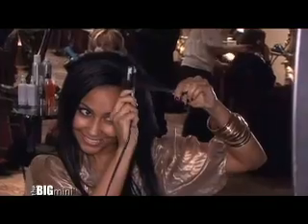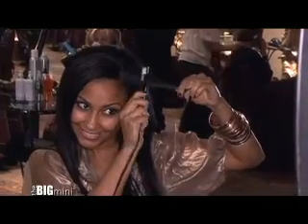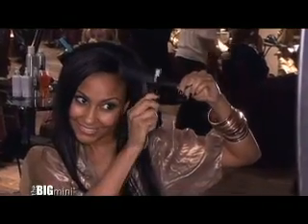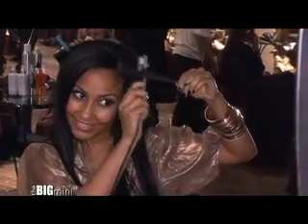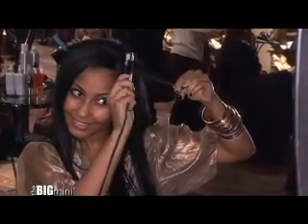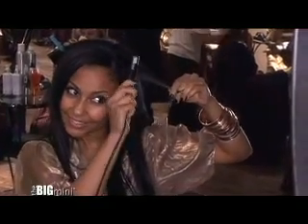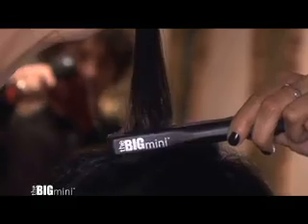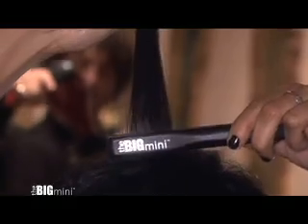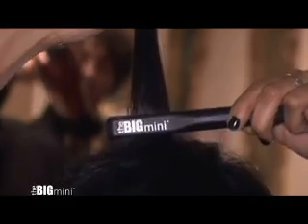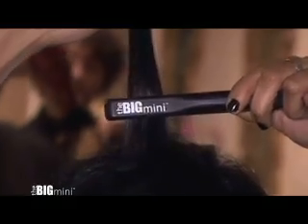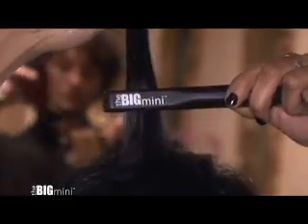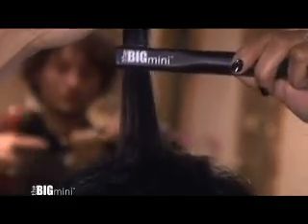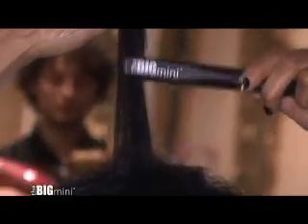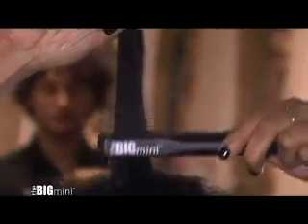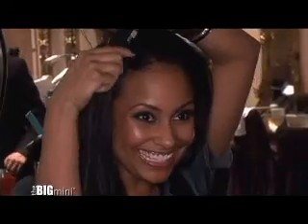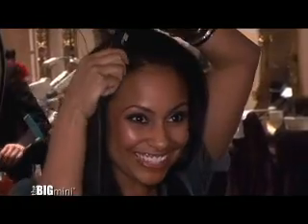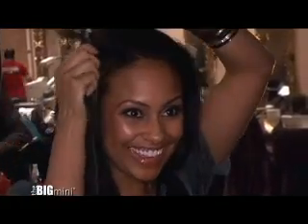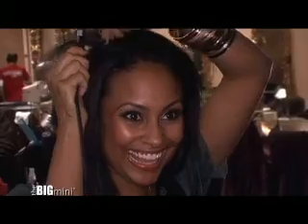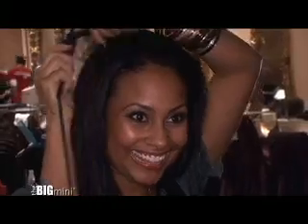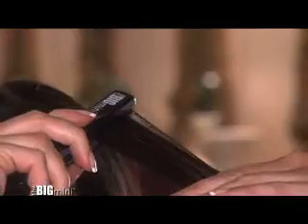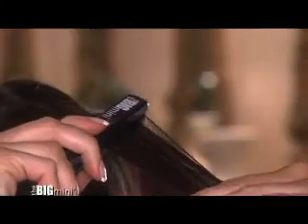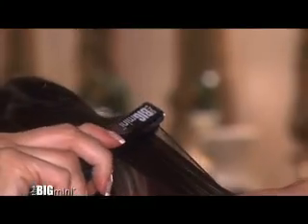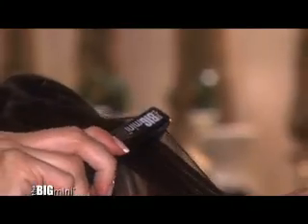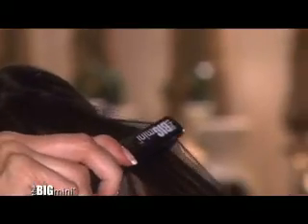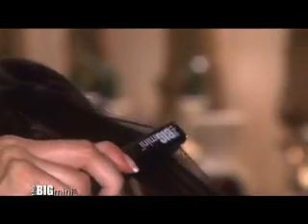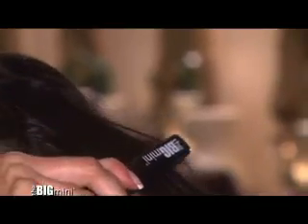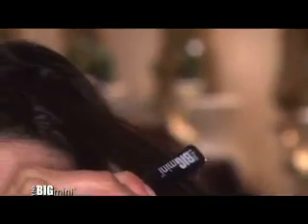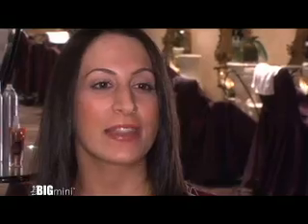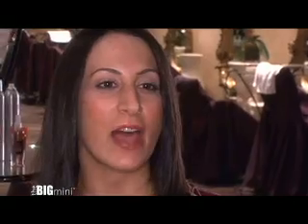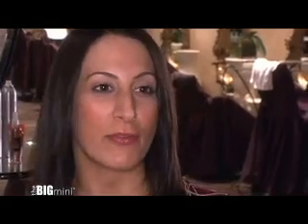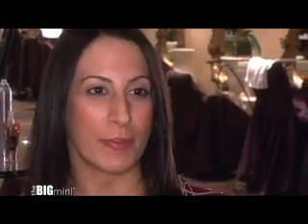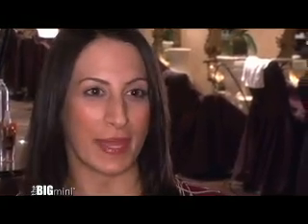I can take it everywhere I go. I even have one at the gym. I just love it. This is great. It works perfect for touch-ups. I love the Big Mini.